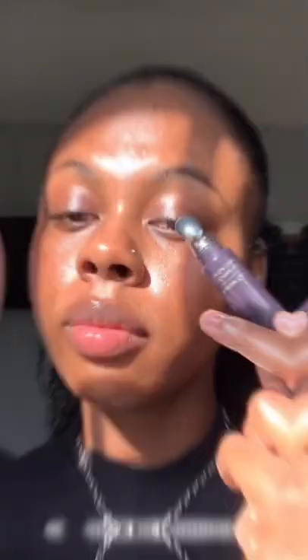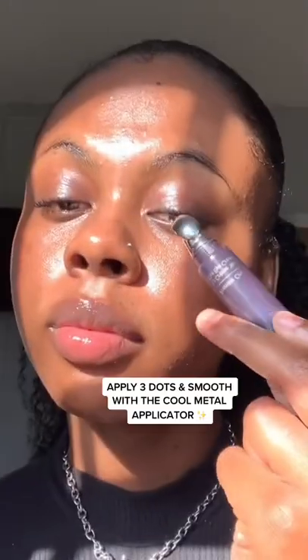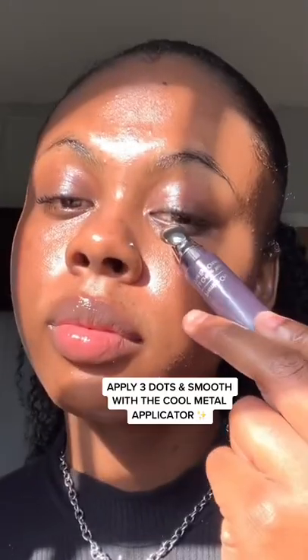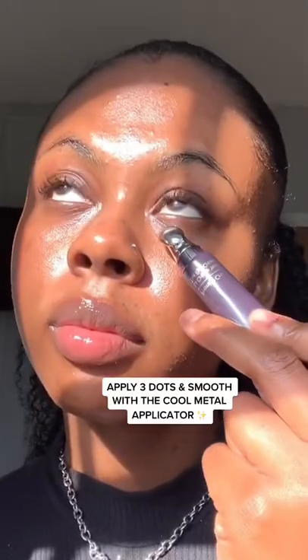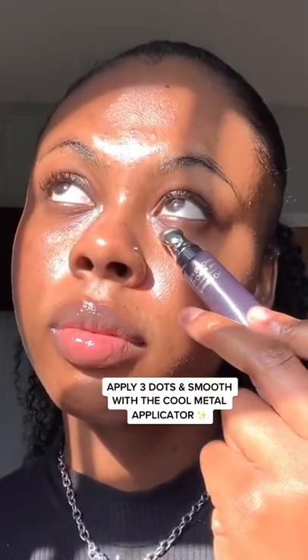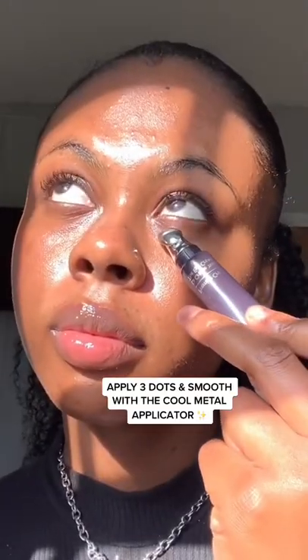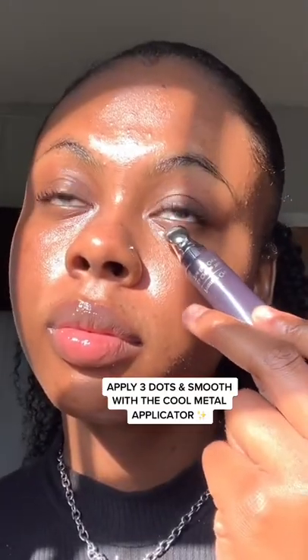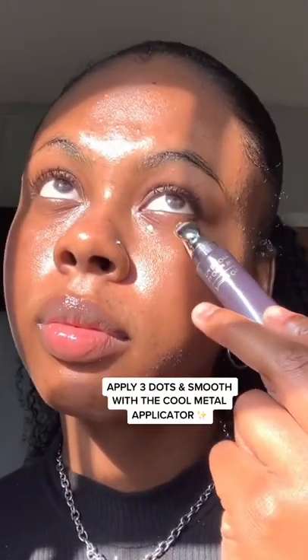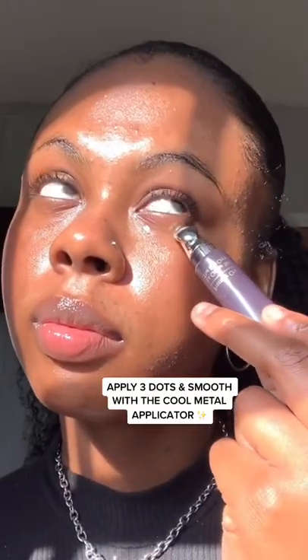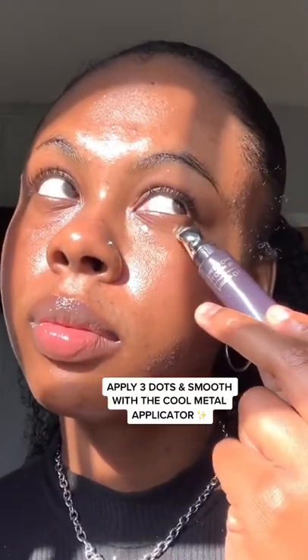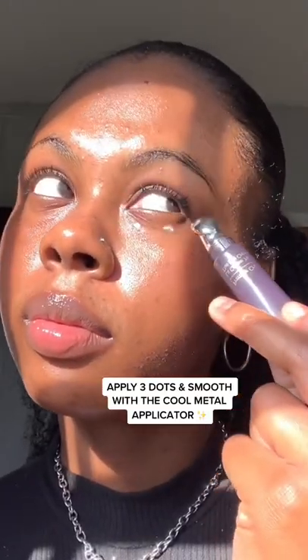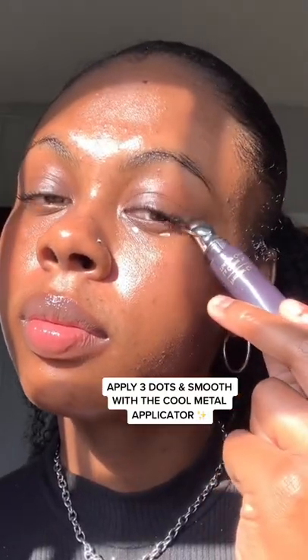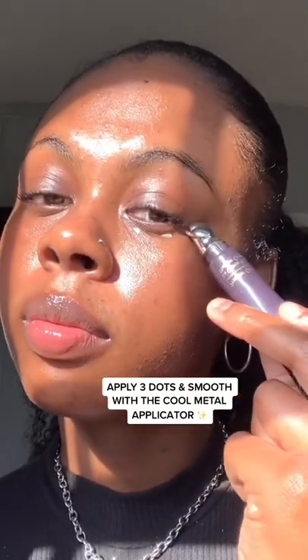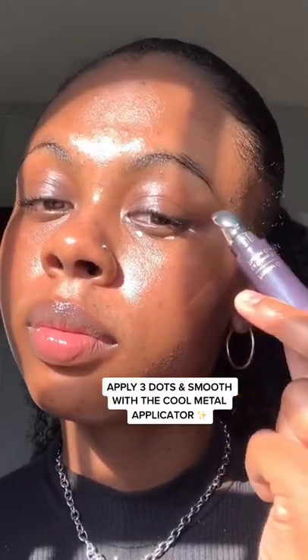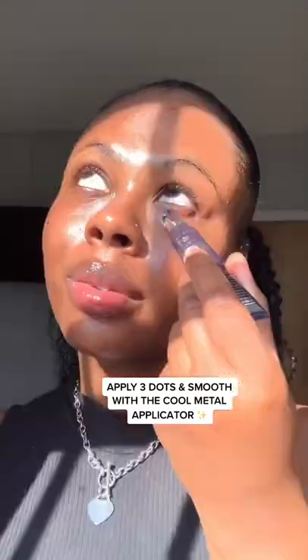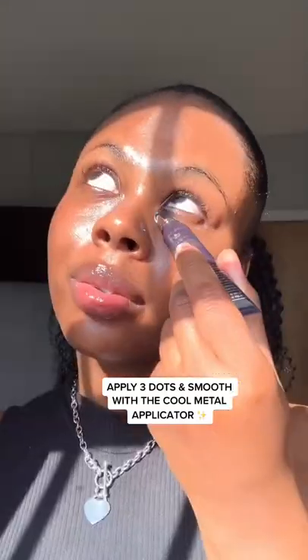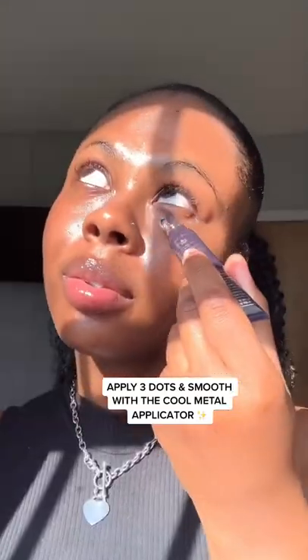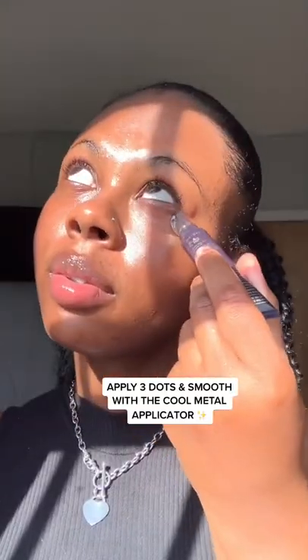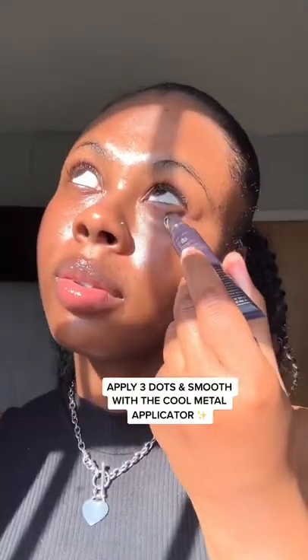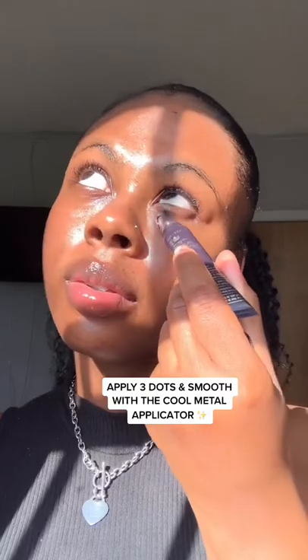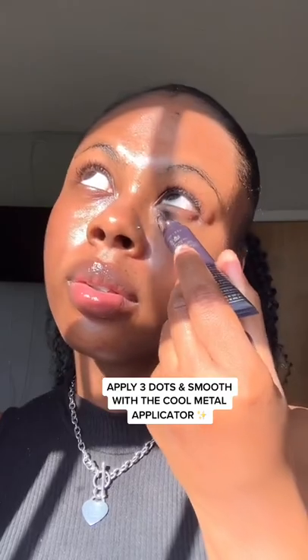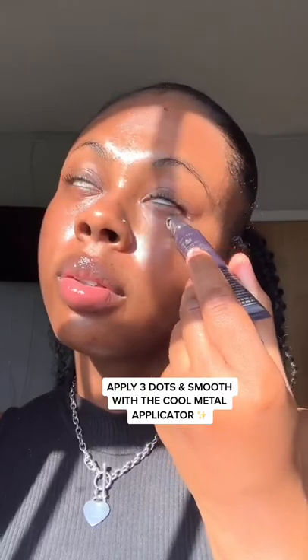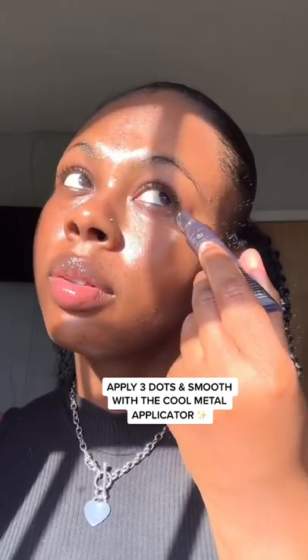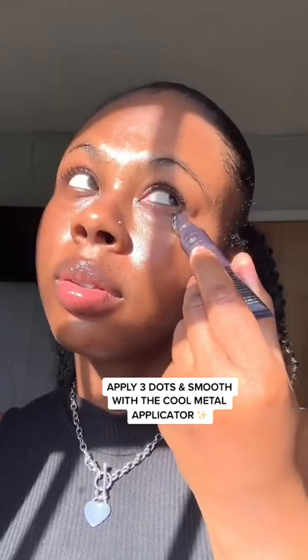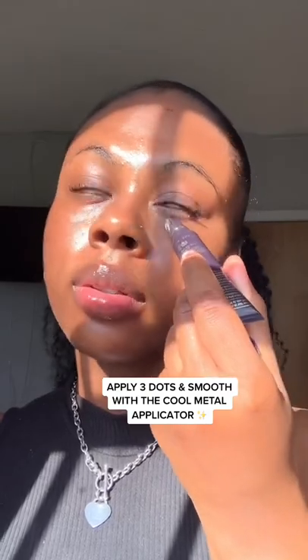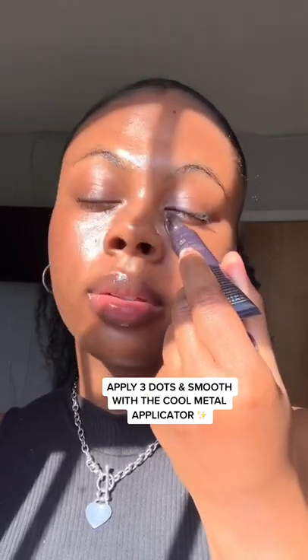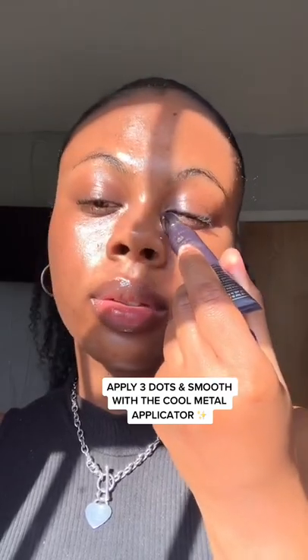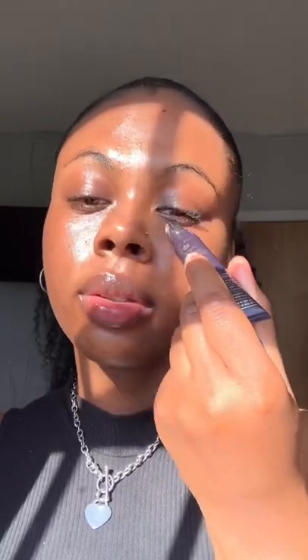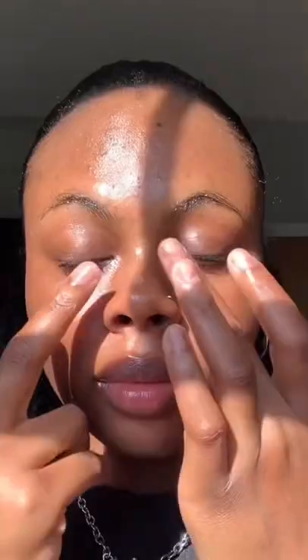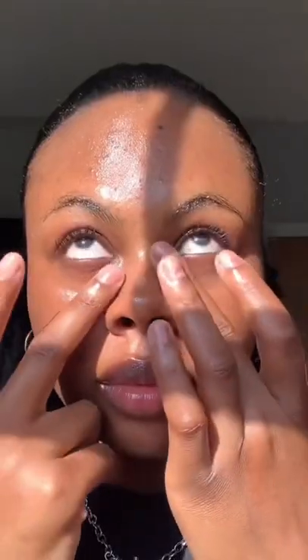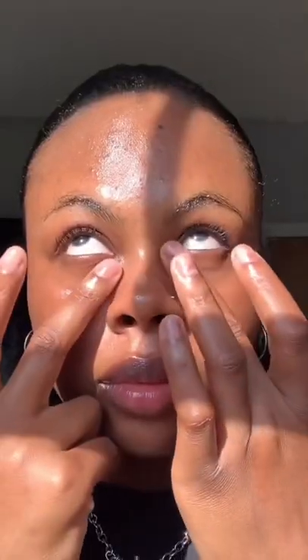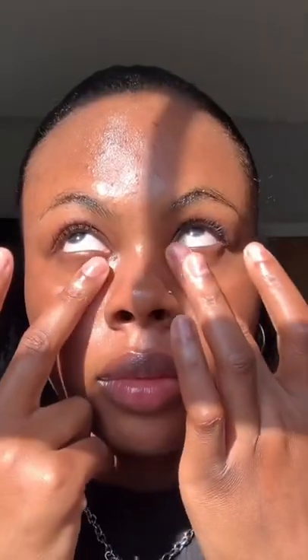For best use, apply three dots under the eye and allow the metal applicator to cool, smooth, soothe, and de-puff.